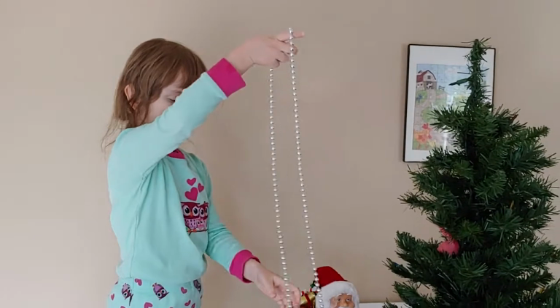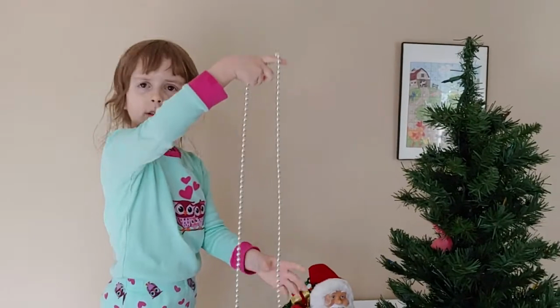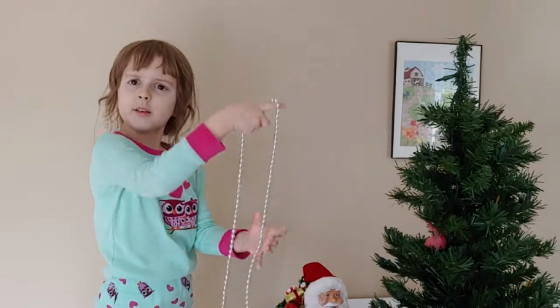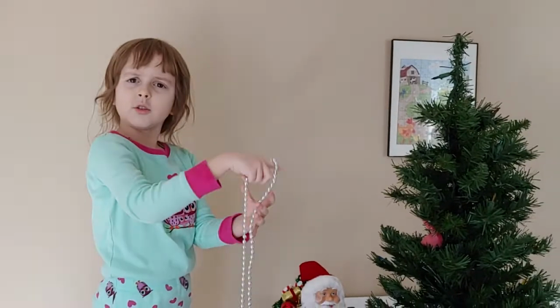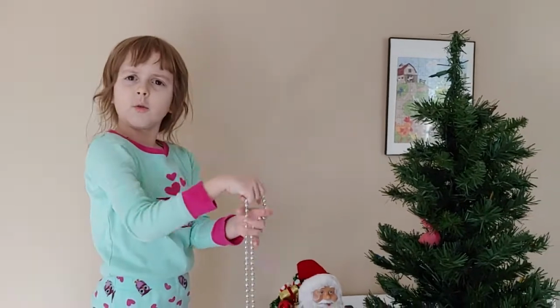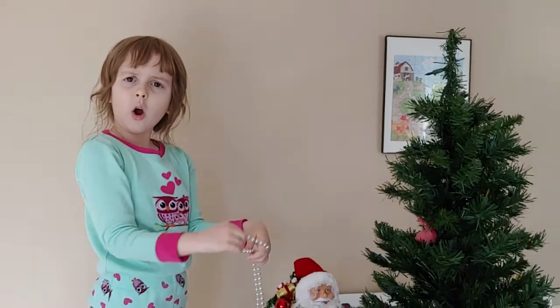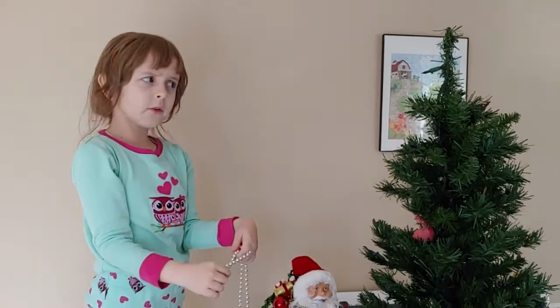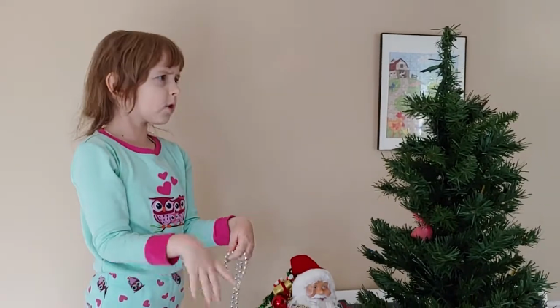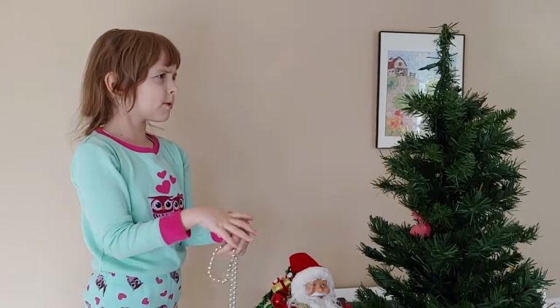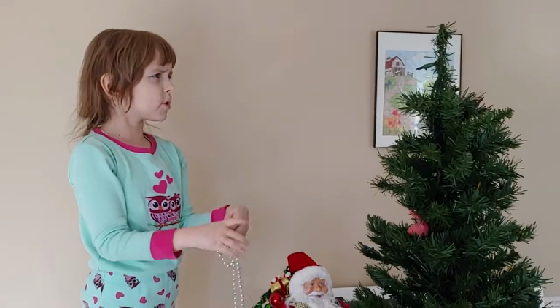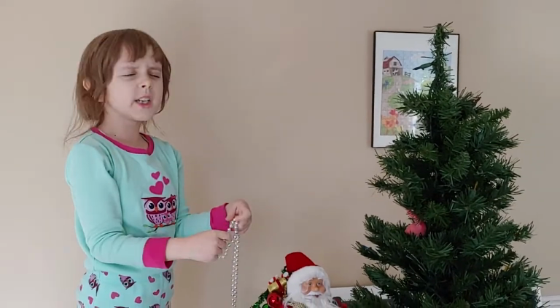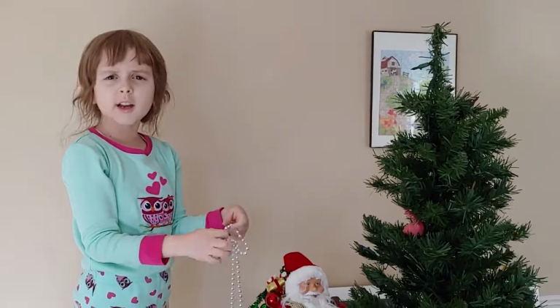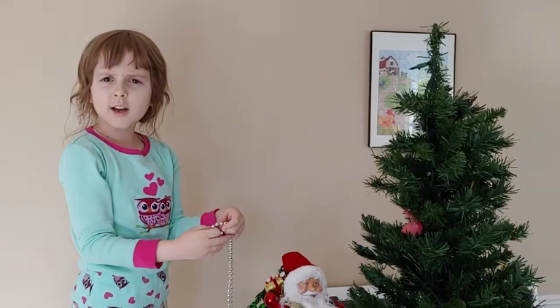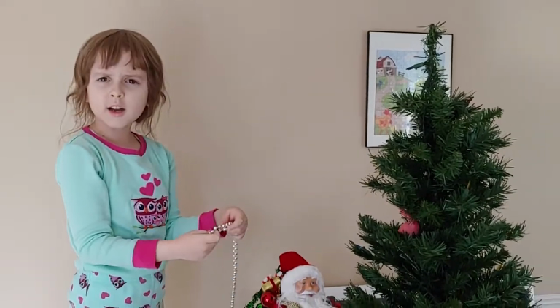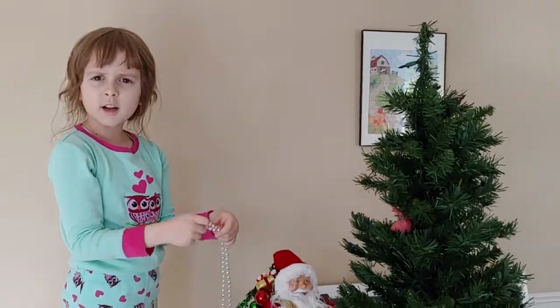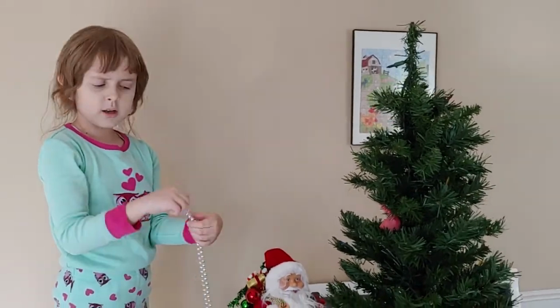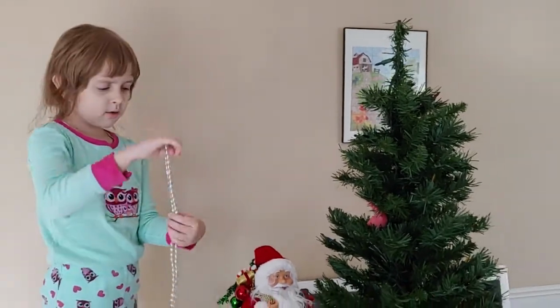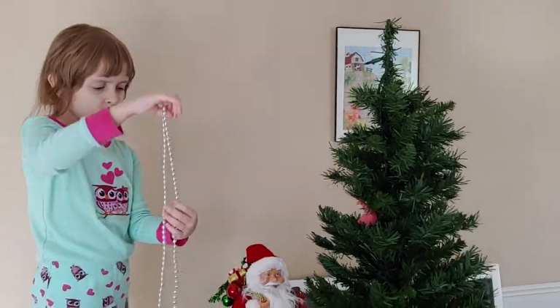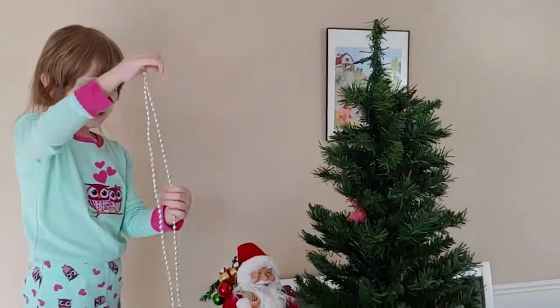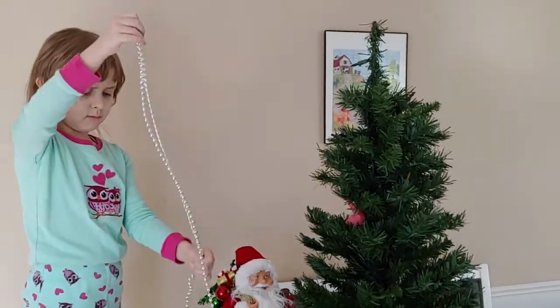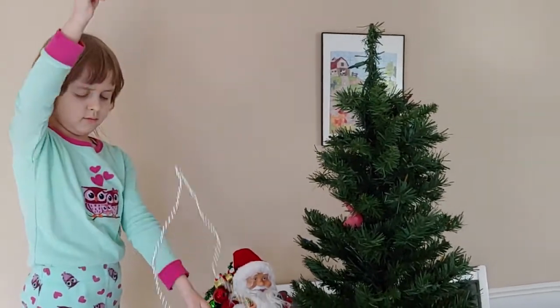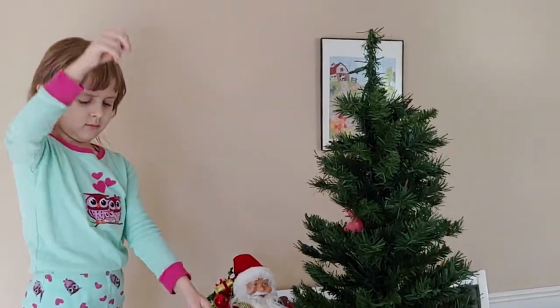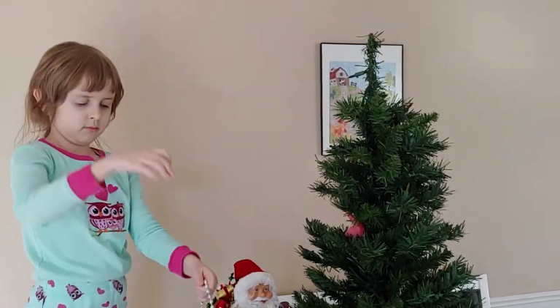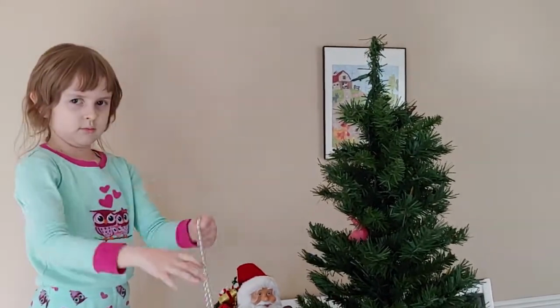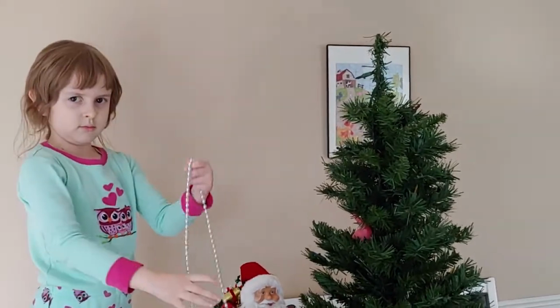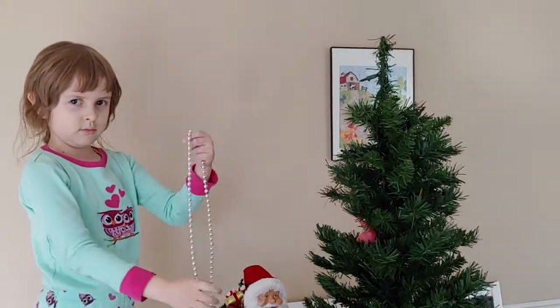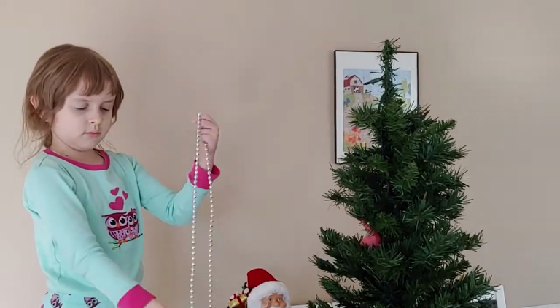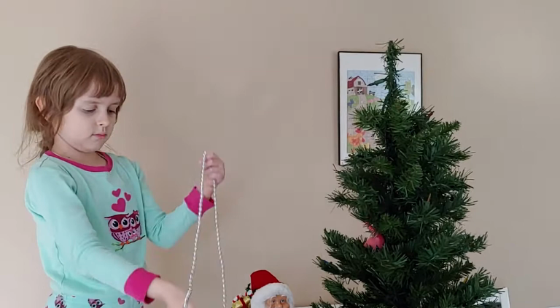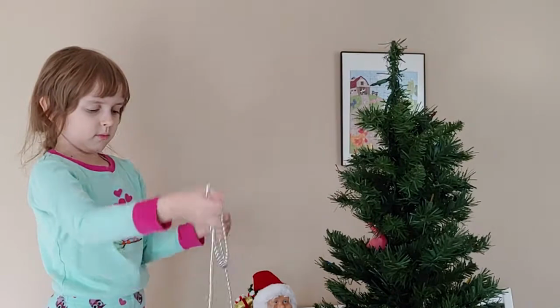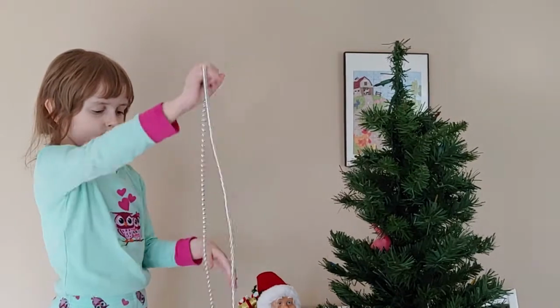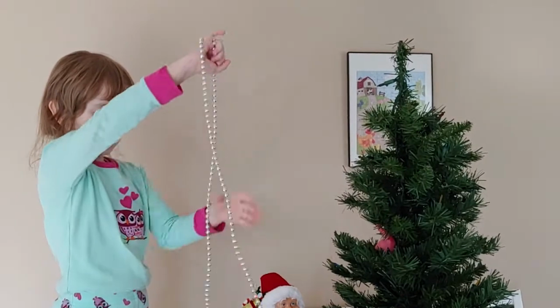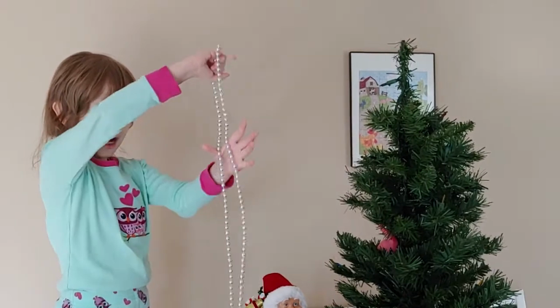Isn't it too long for the Christmas tree? We'll see. Do you need help? Yeah.